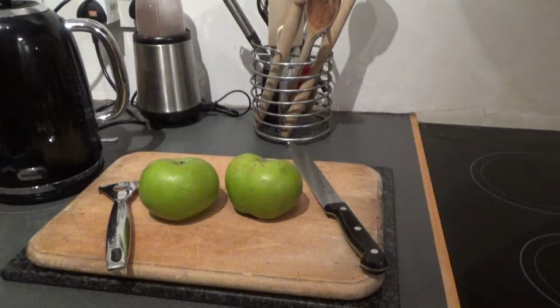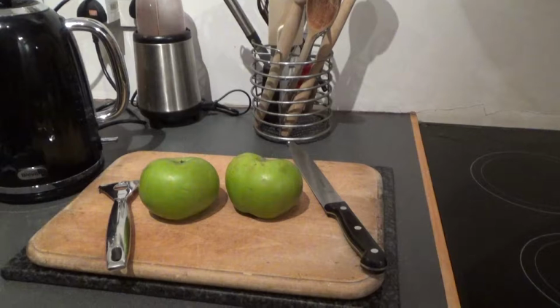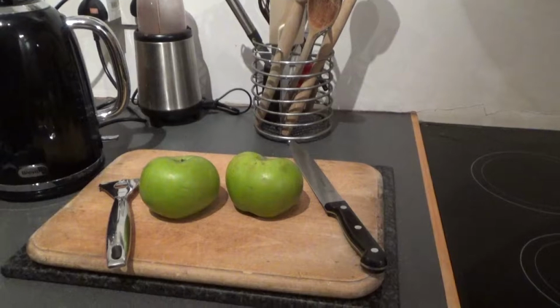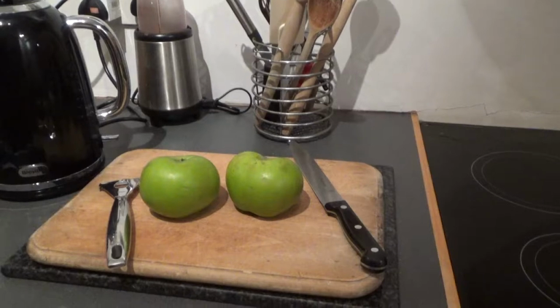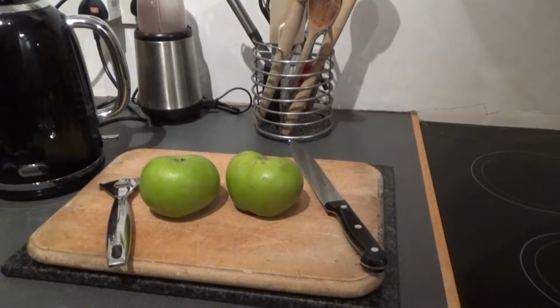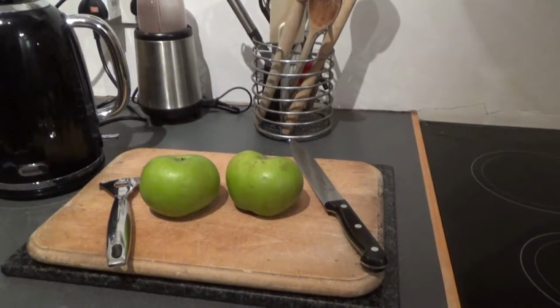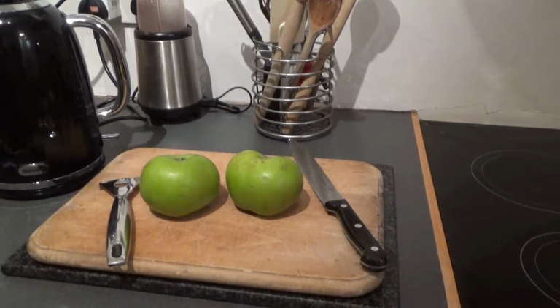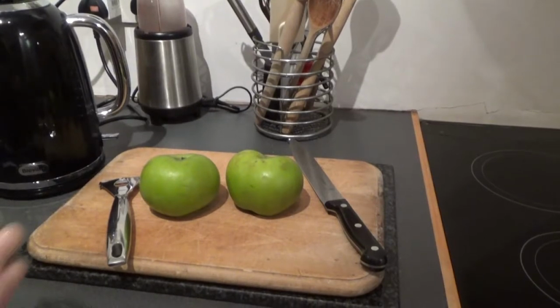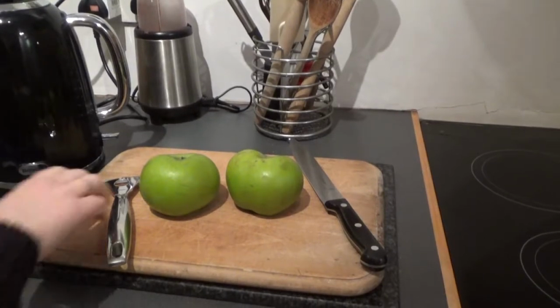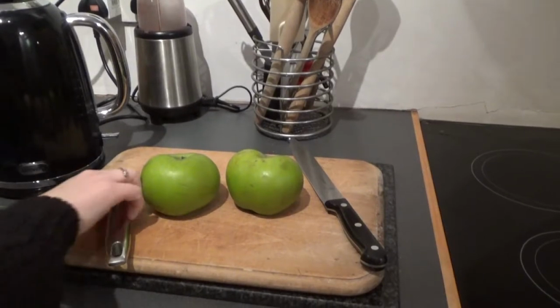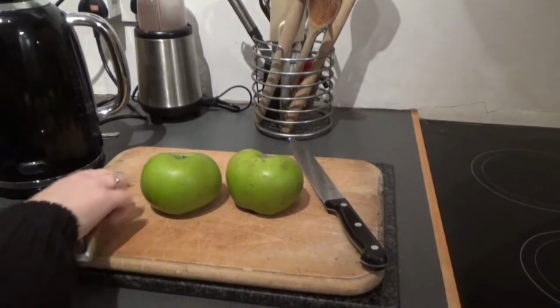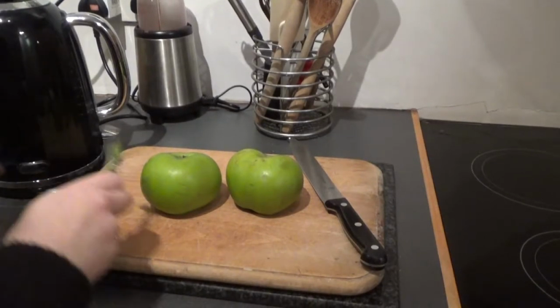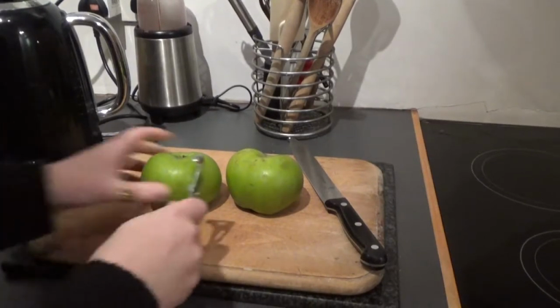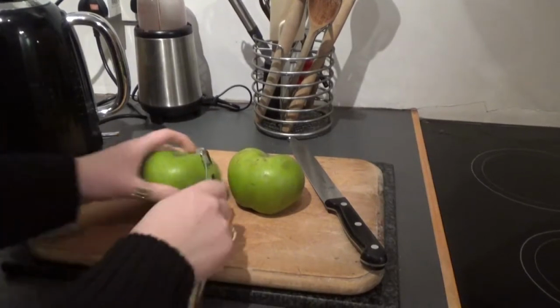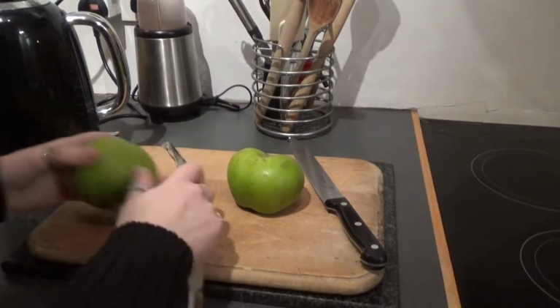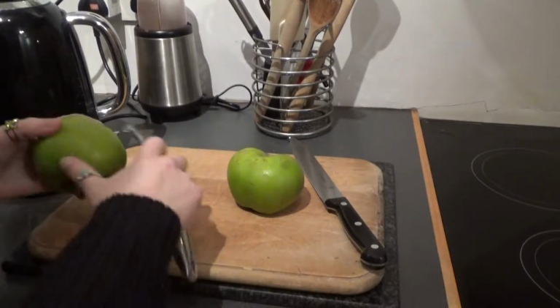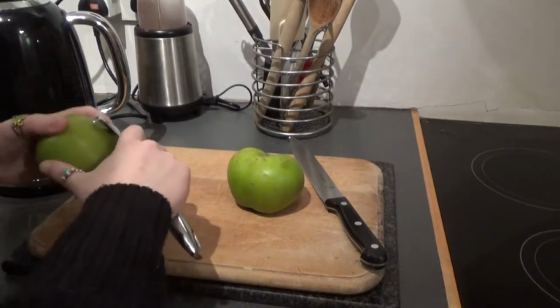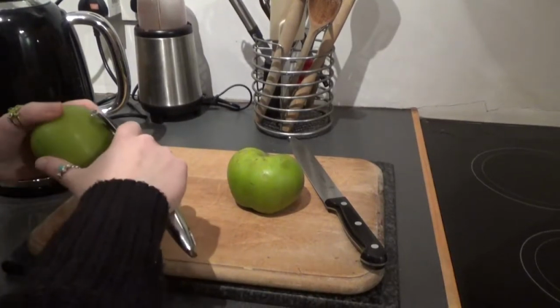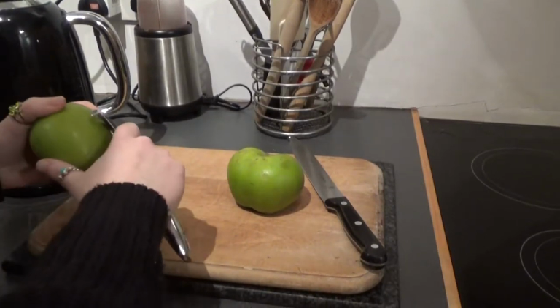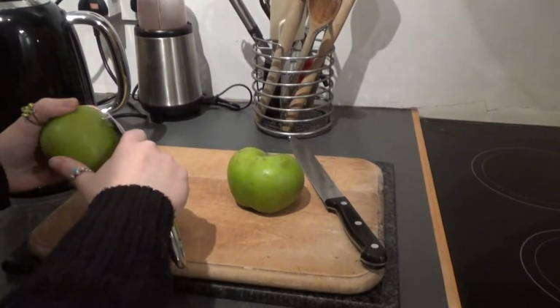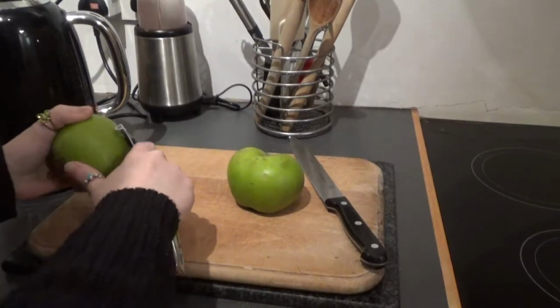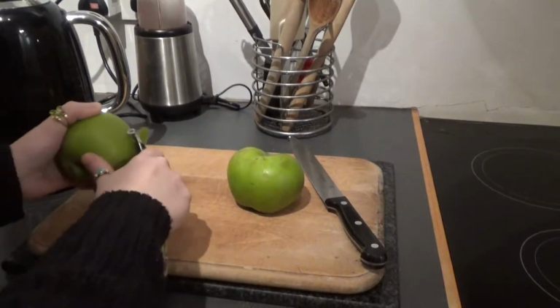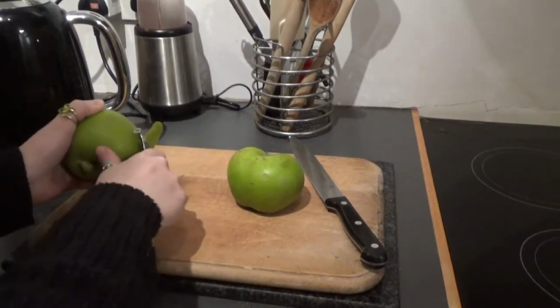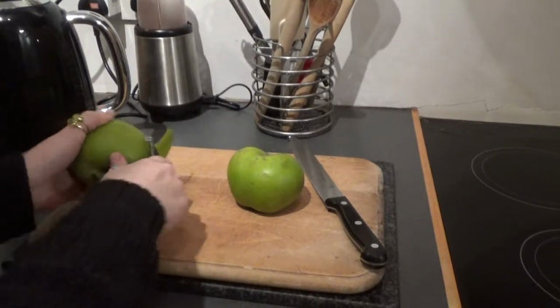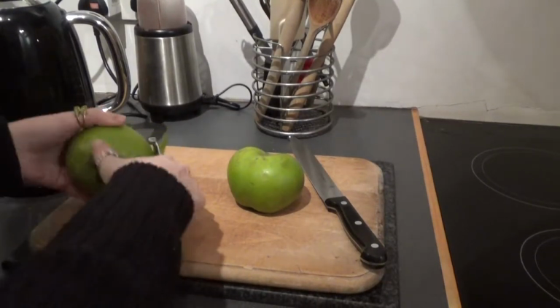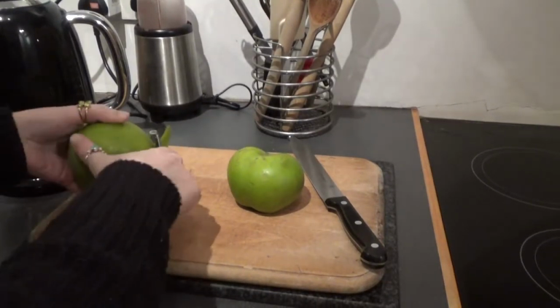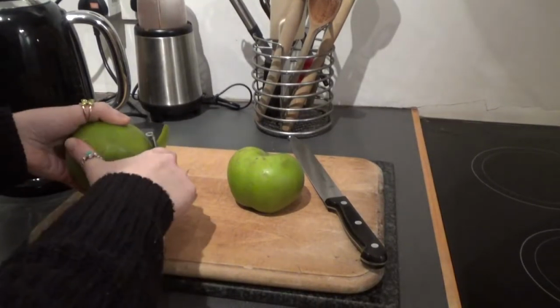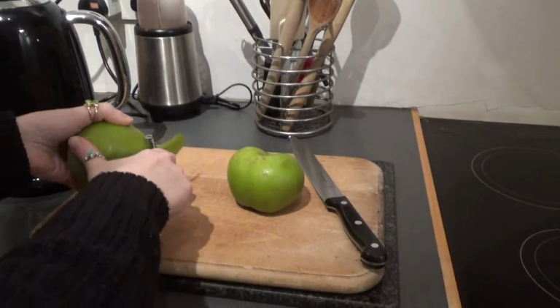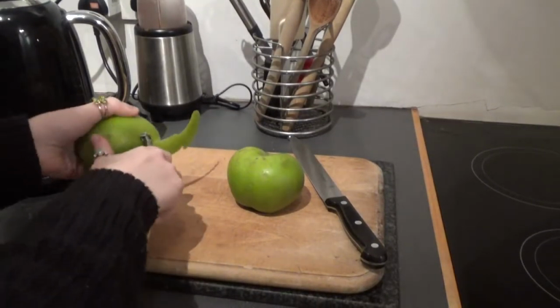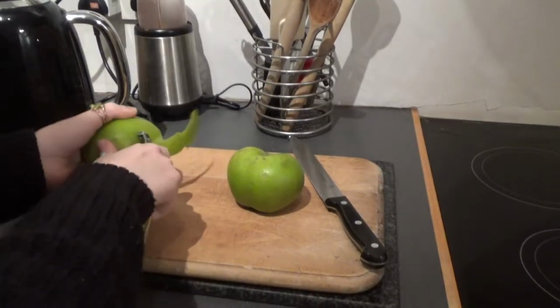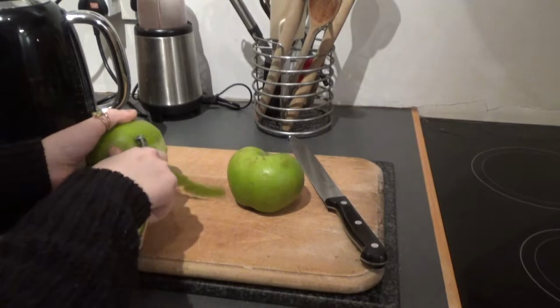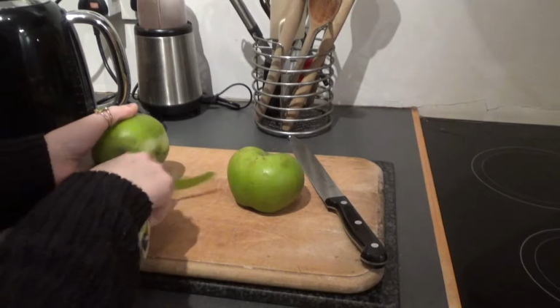Hello and welcome back. Today we're making Boozy Apple Crumble.